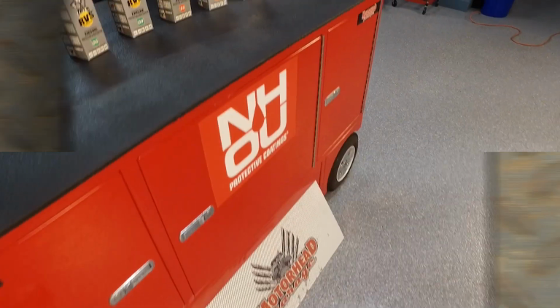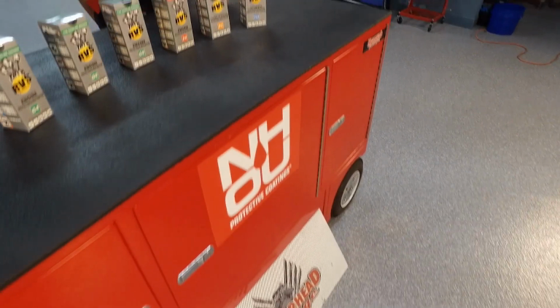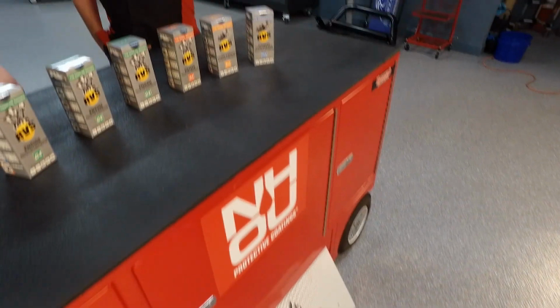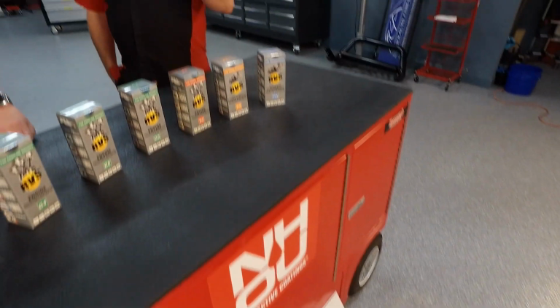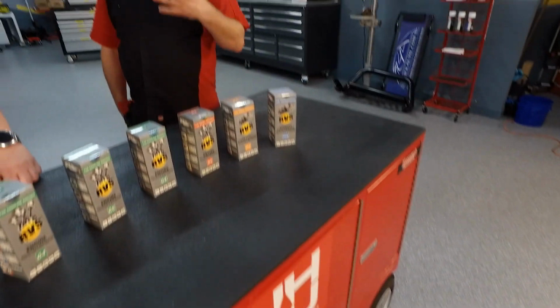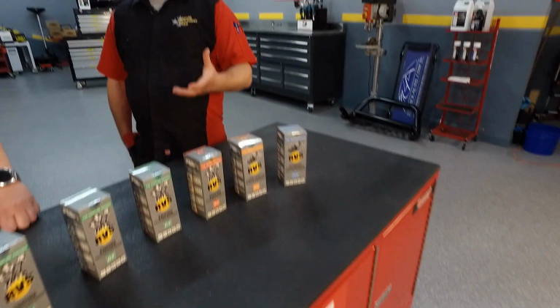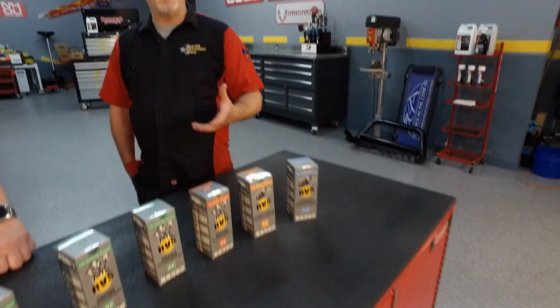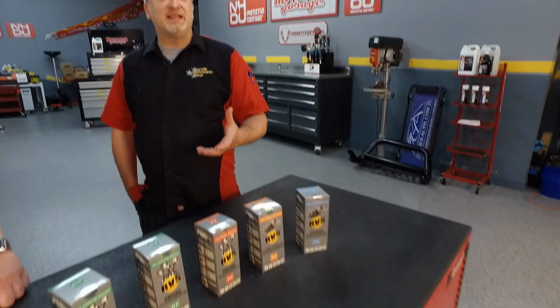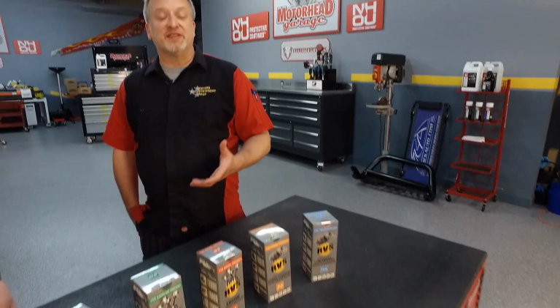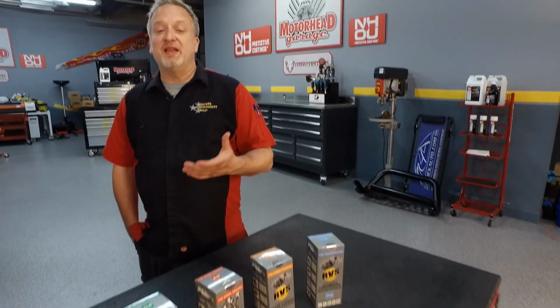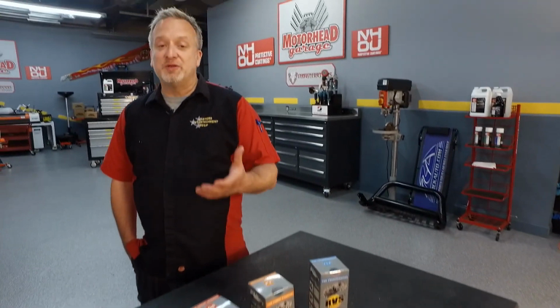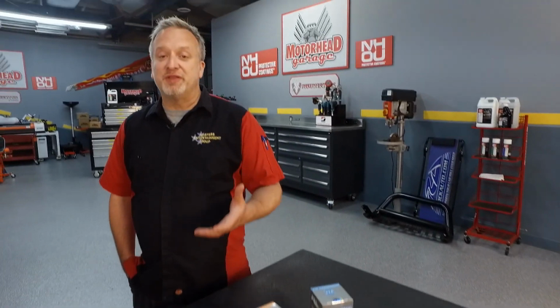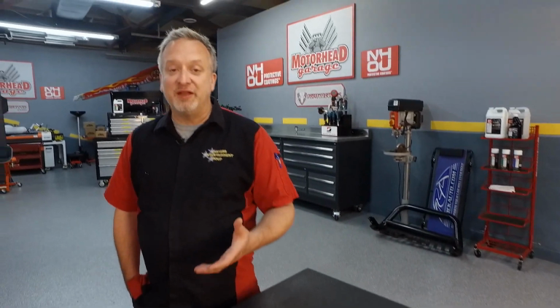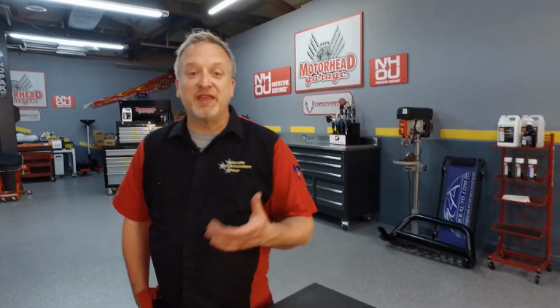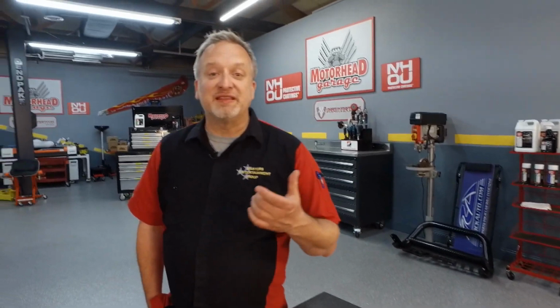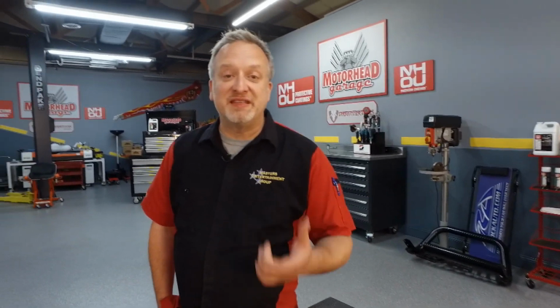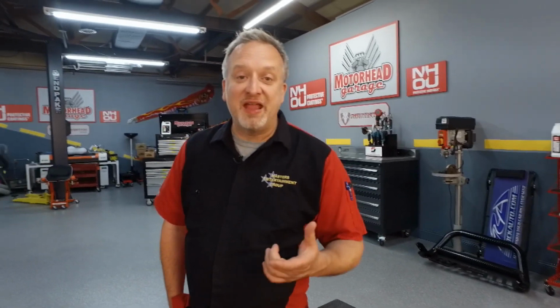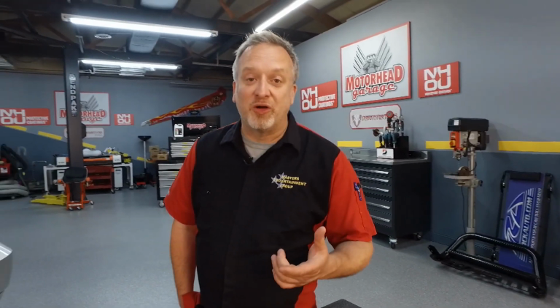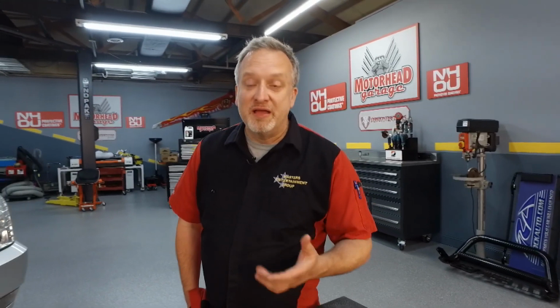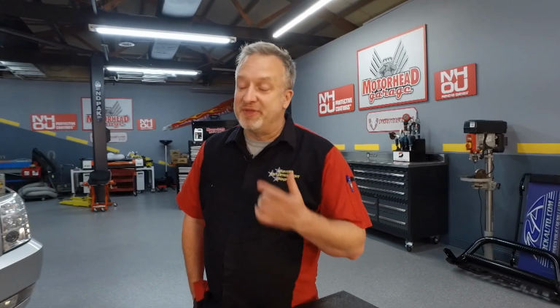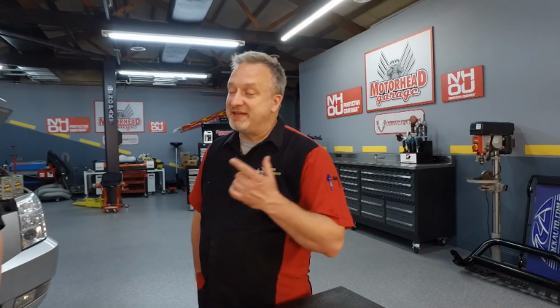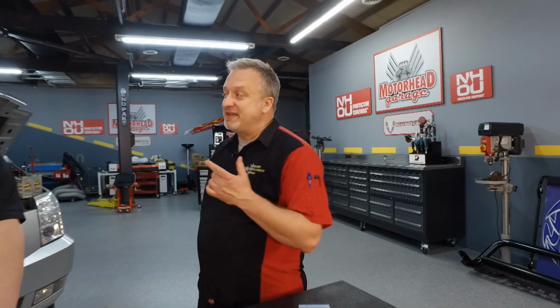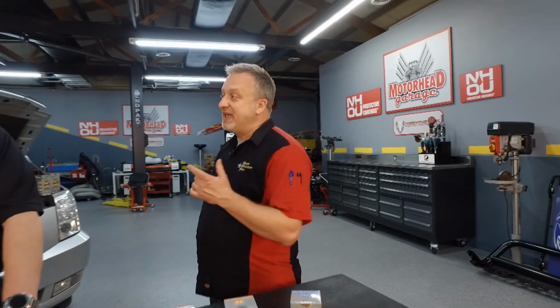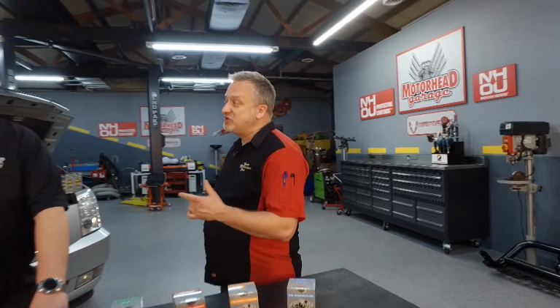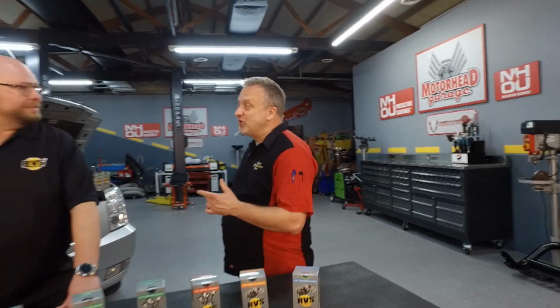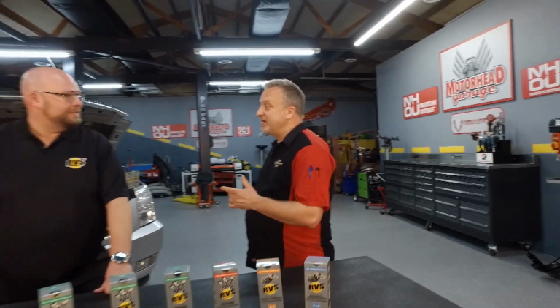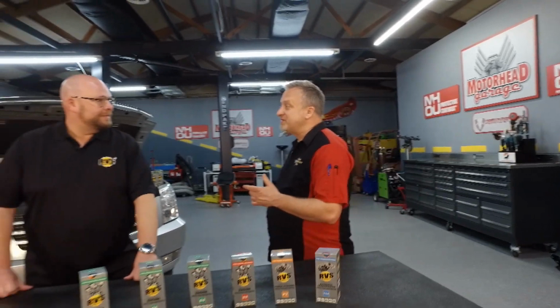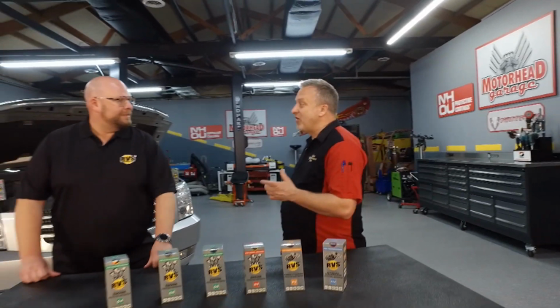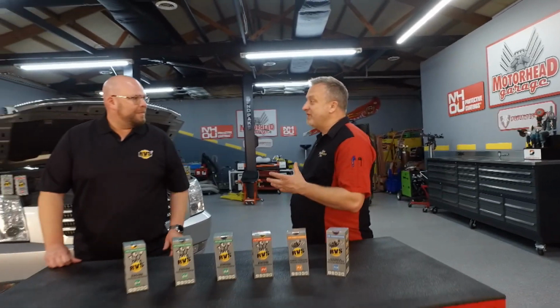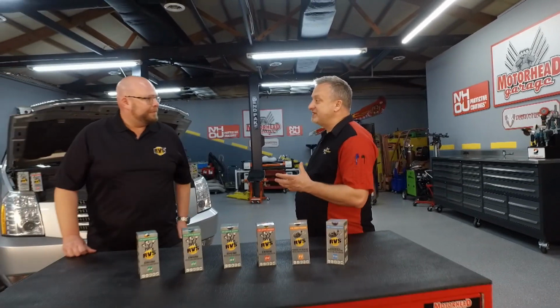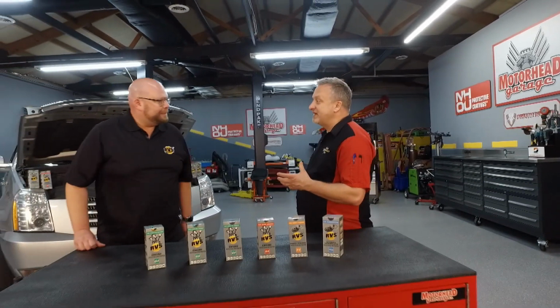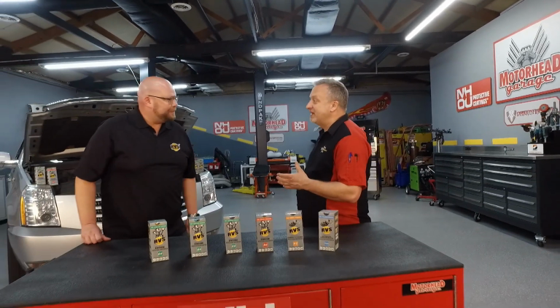When I say engine additives, I know what you're thinking. You're thinking snake oil, but that is not the case when it comes to RVS technology.